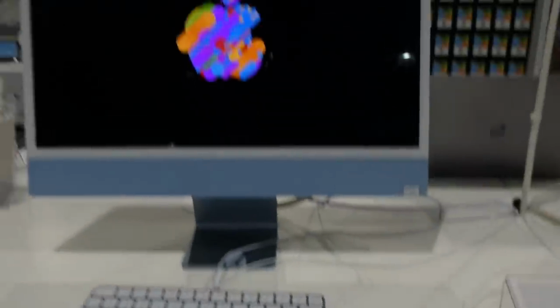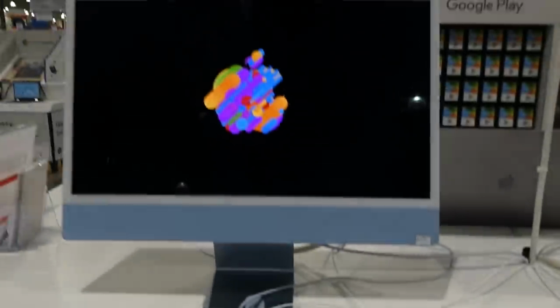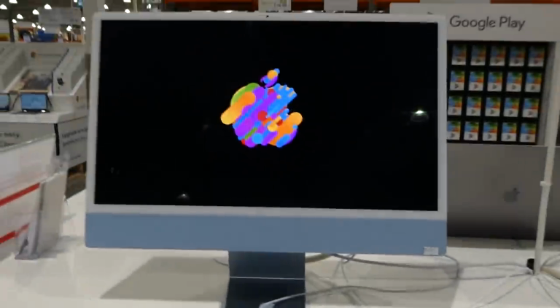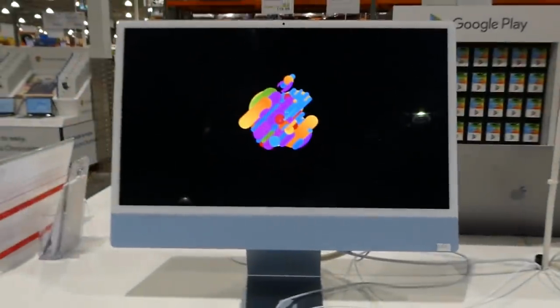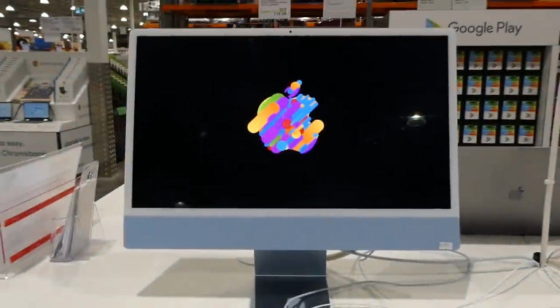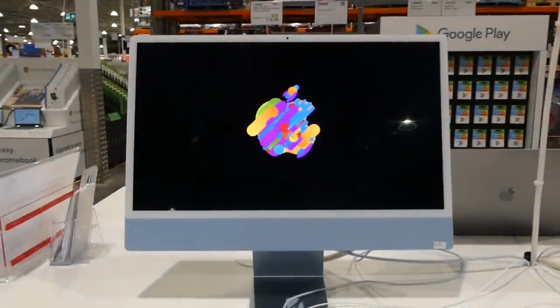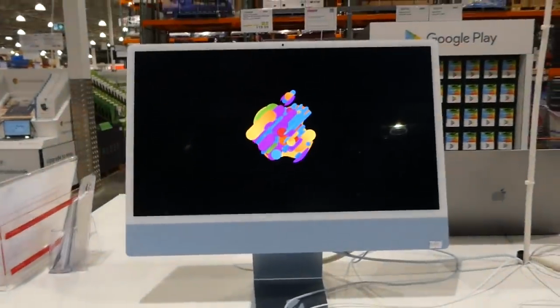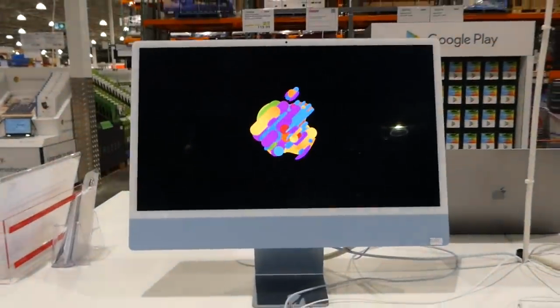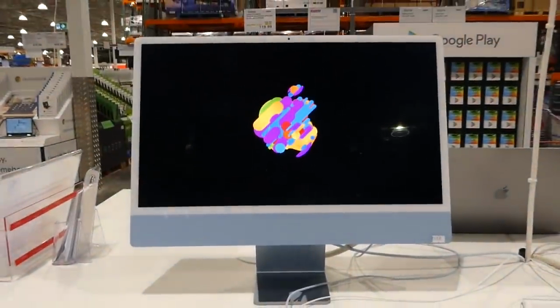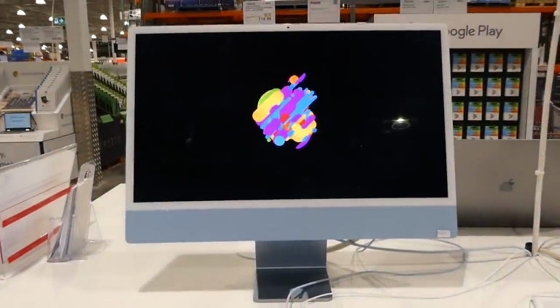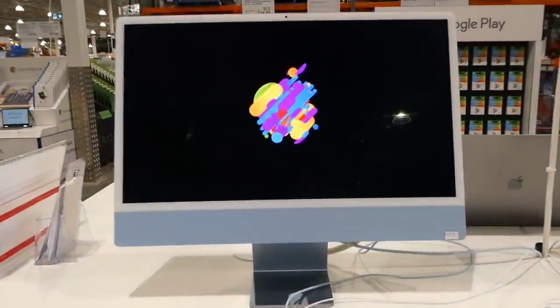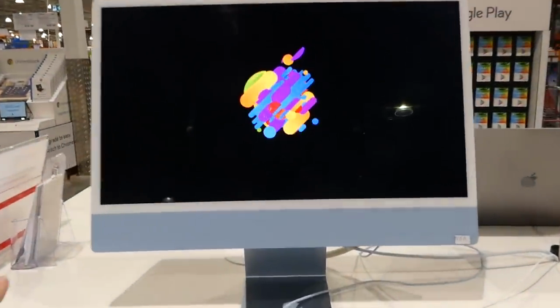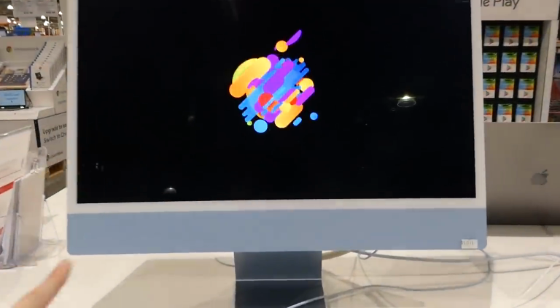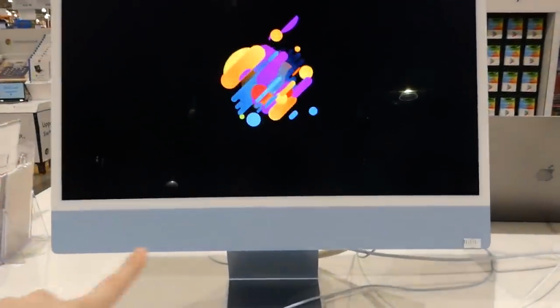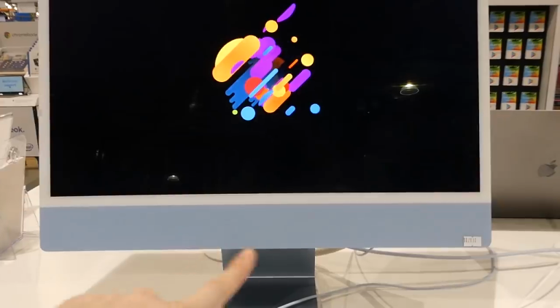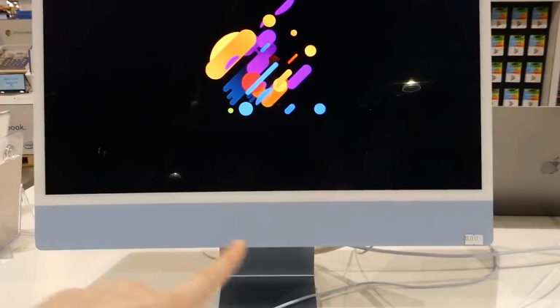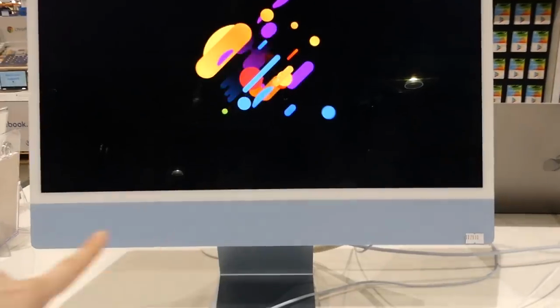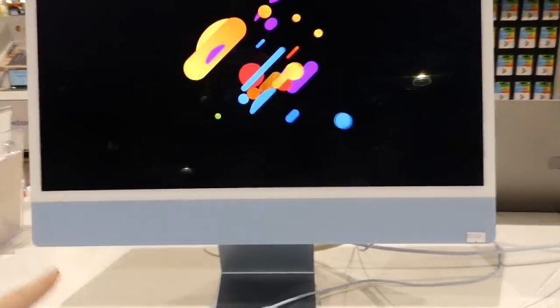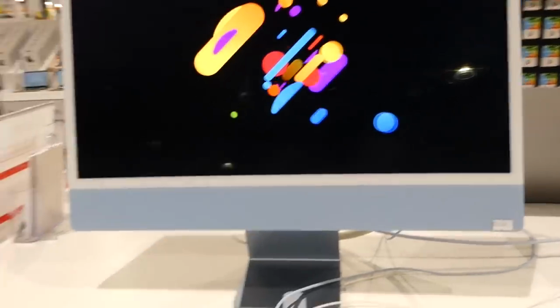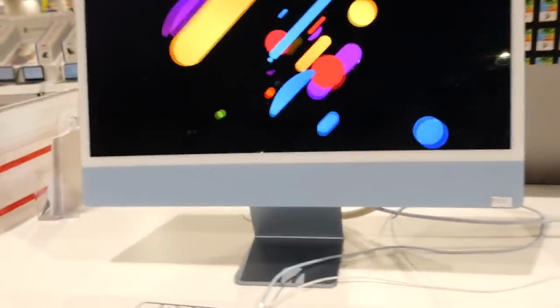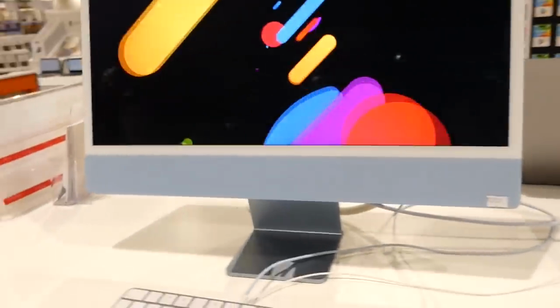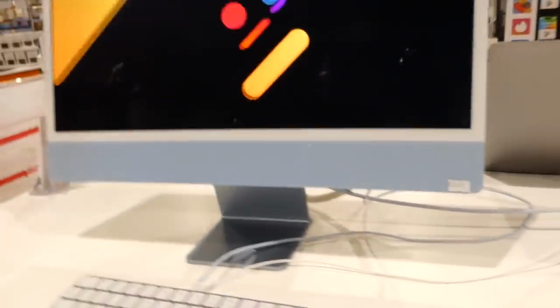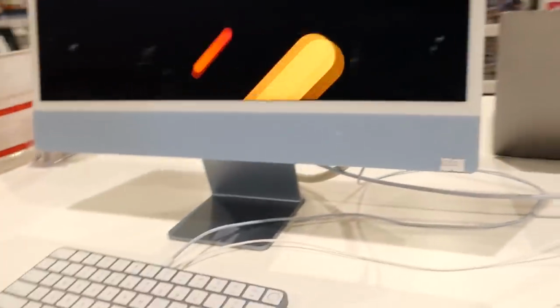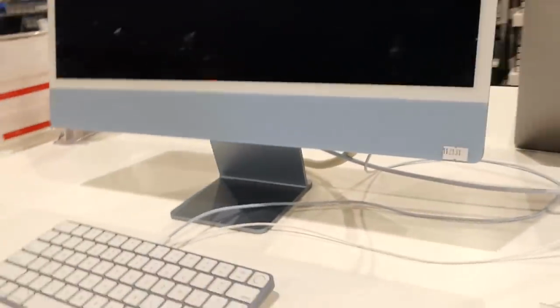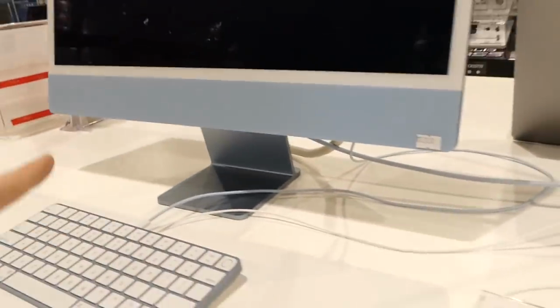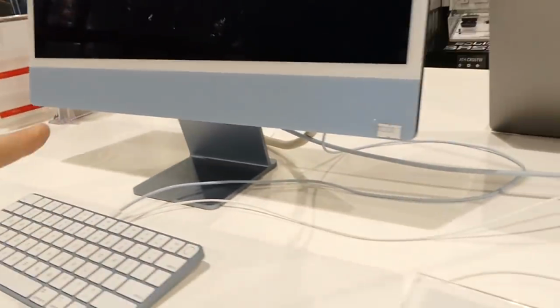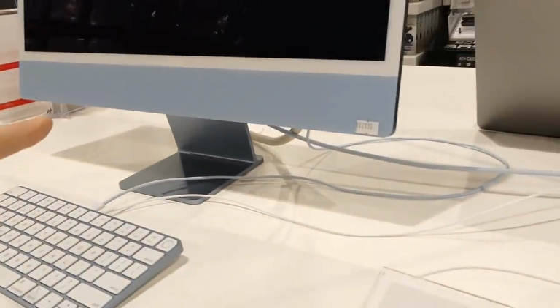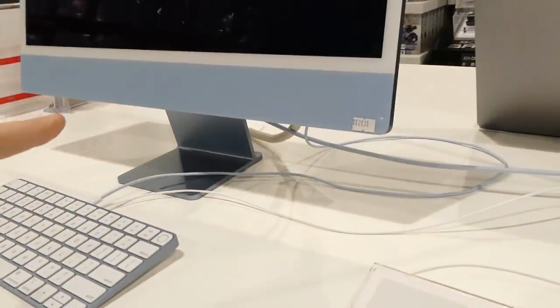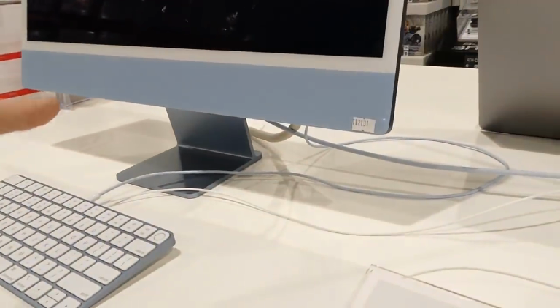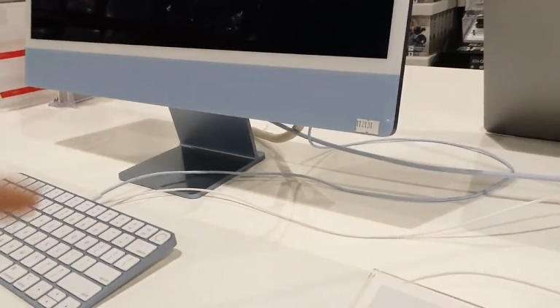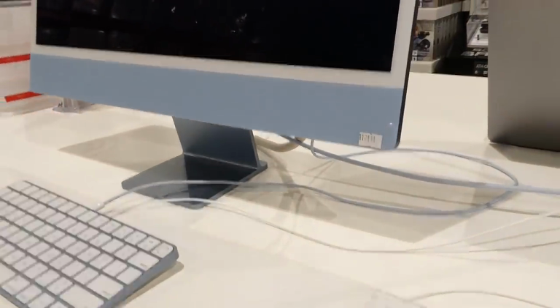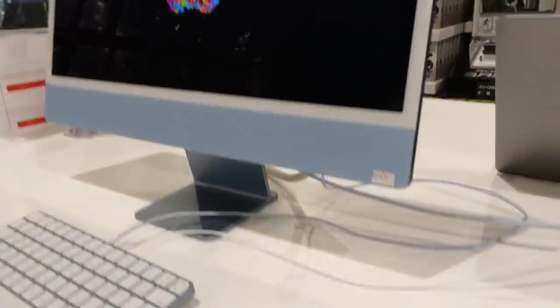It looks really pretty — the blue iMac has a blue stand as well. It's a gorgeous color.